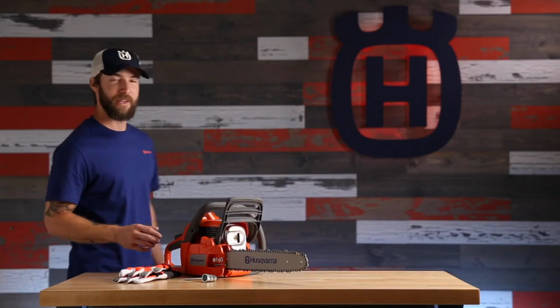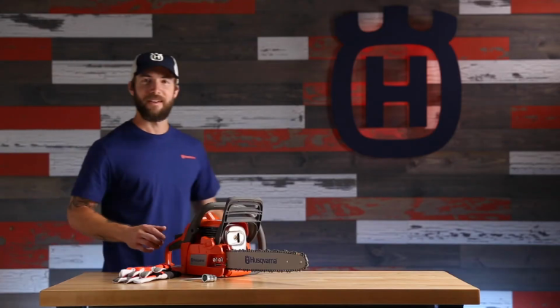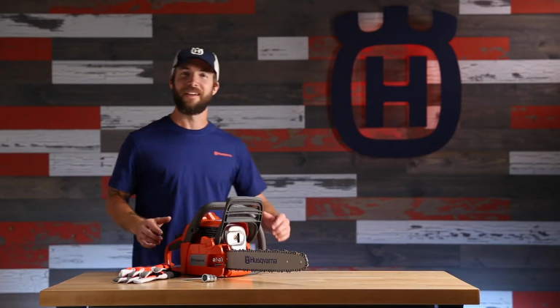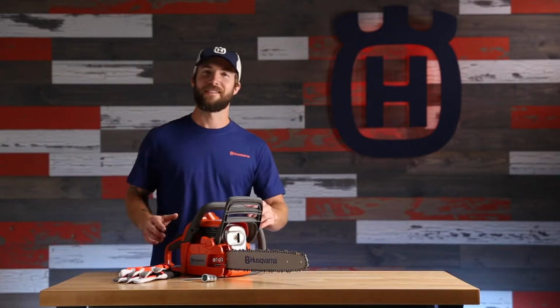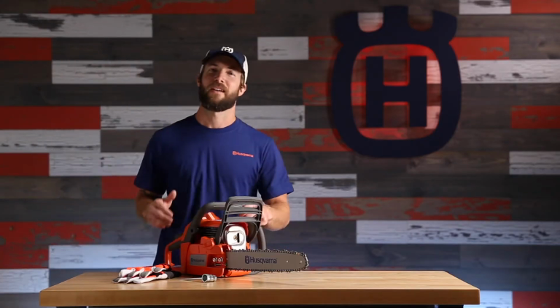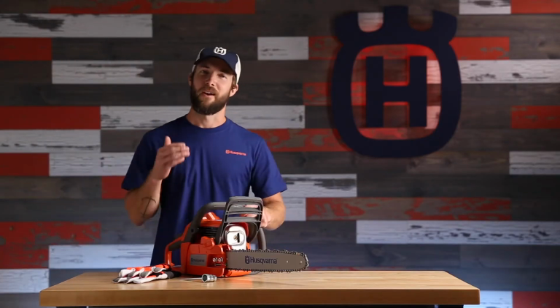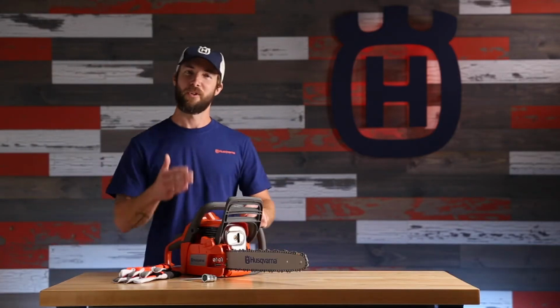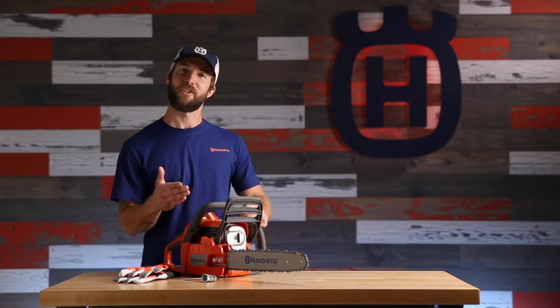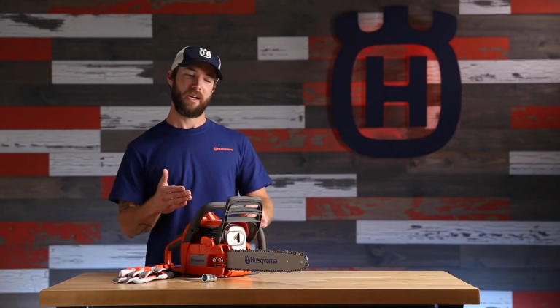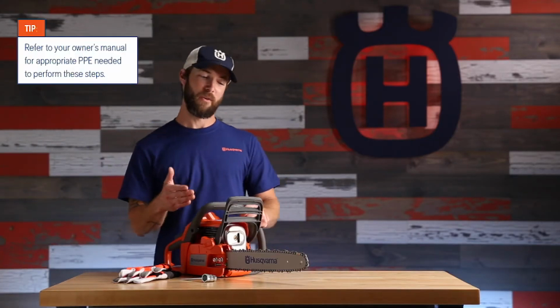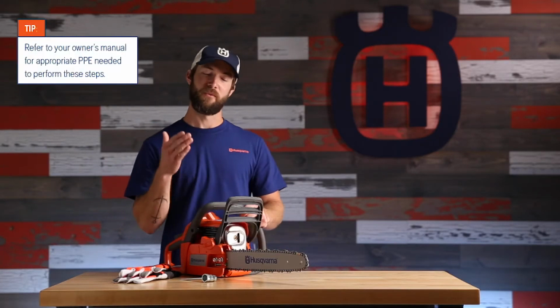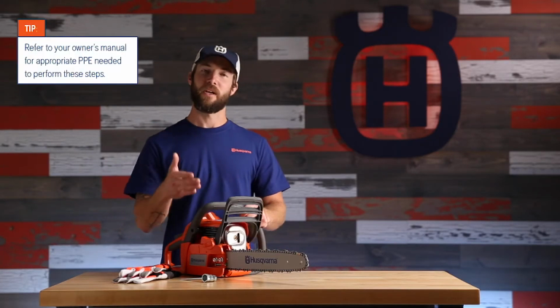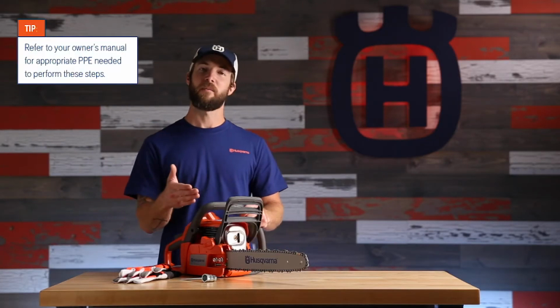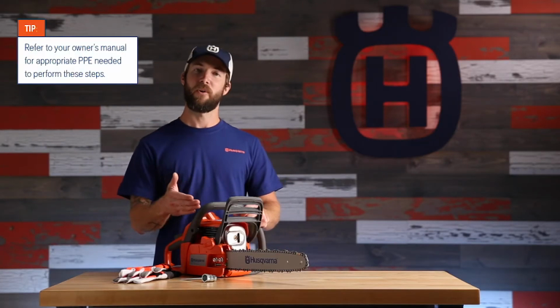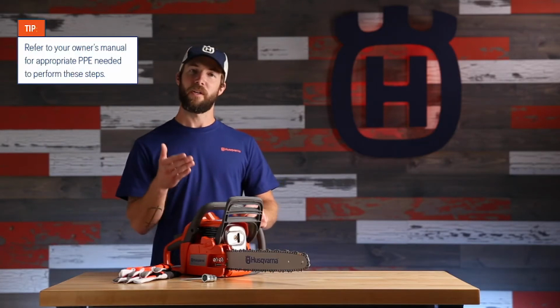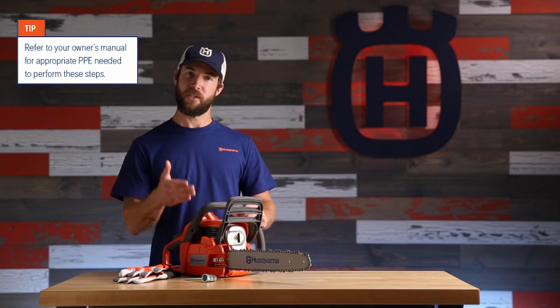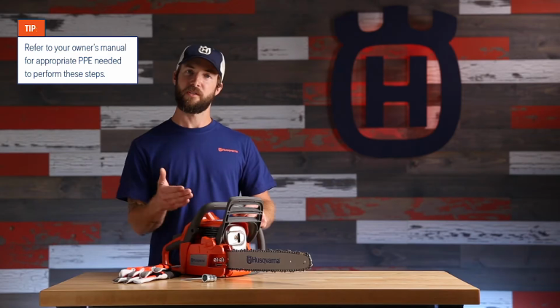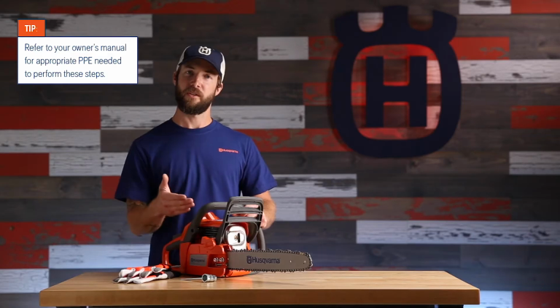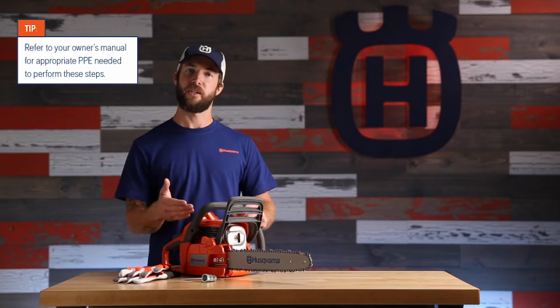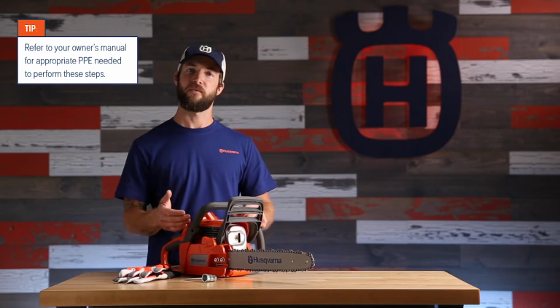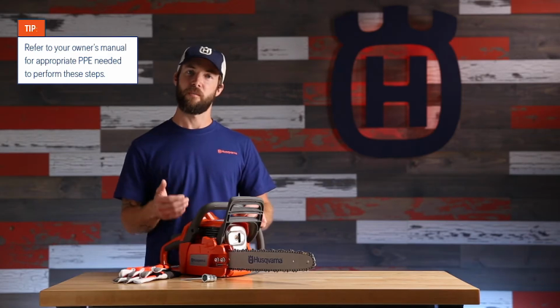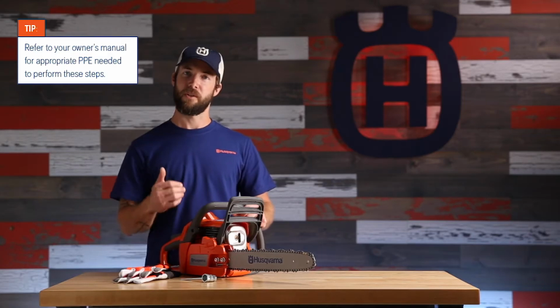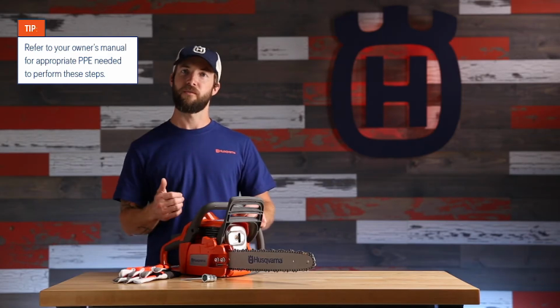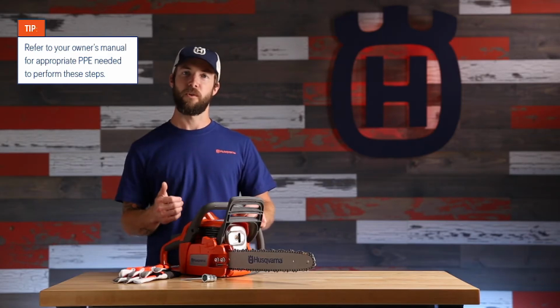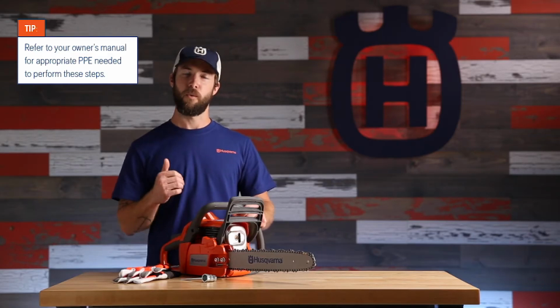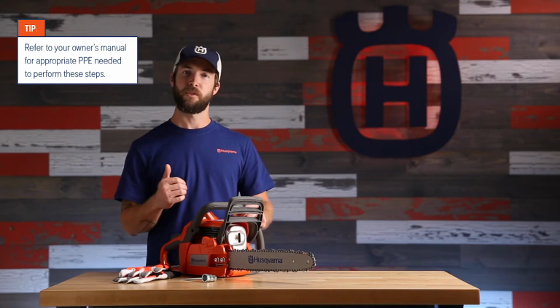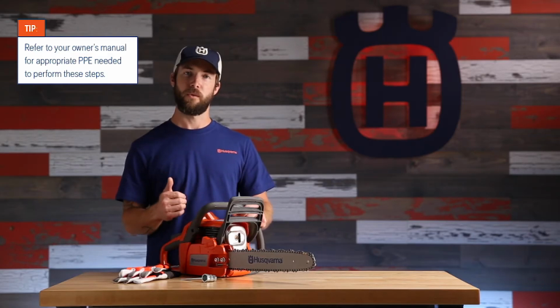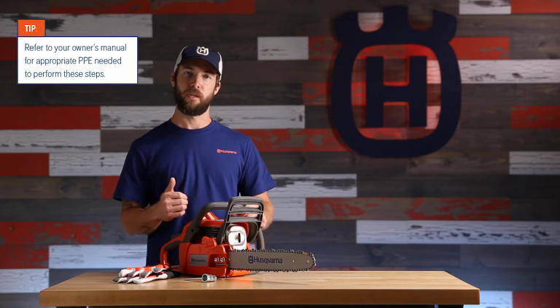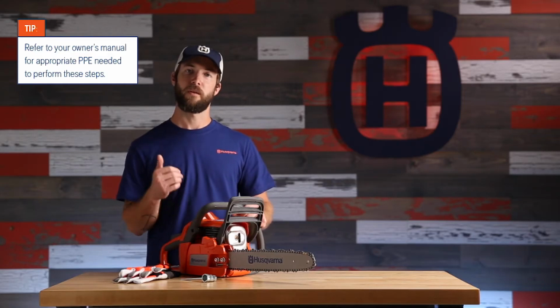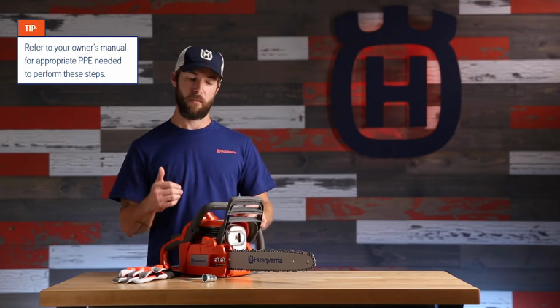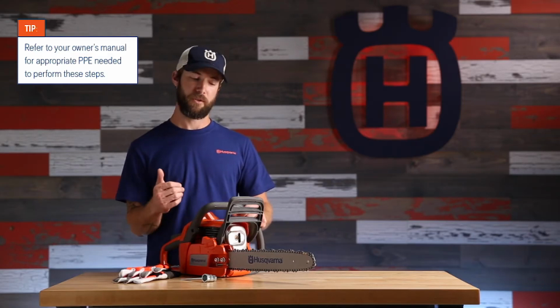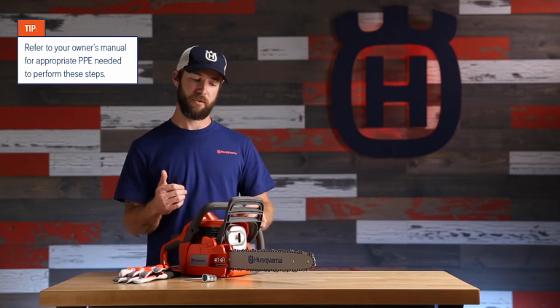Hey guys, I want to show you how to remove your guide bar and chainsaw chain from your Husqvarna 120 Mark II.